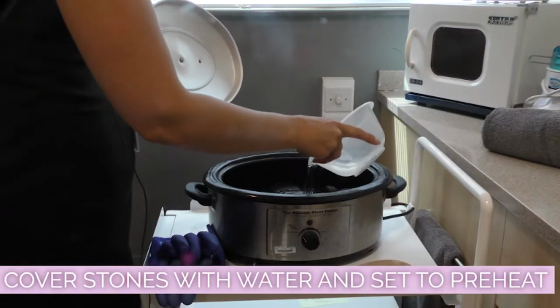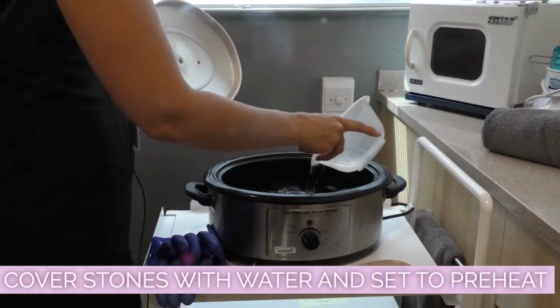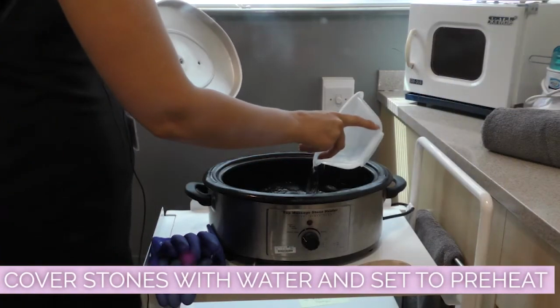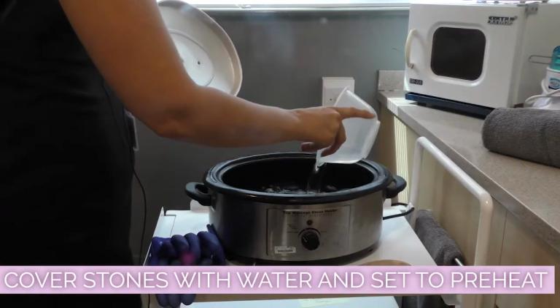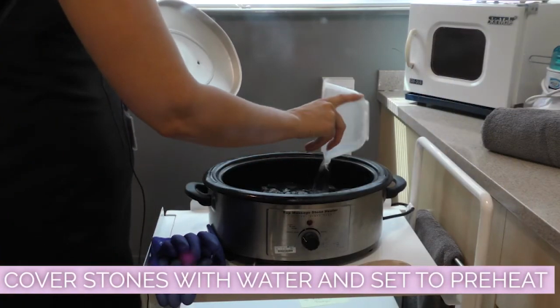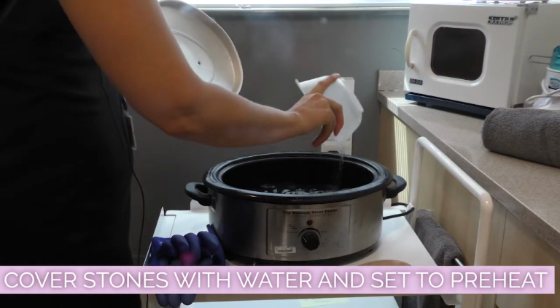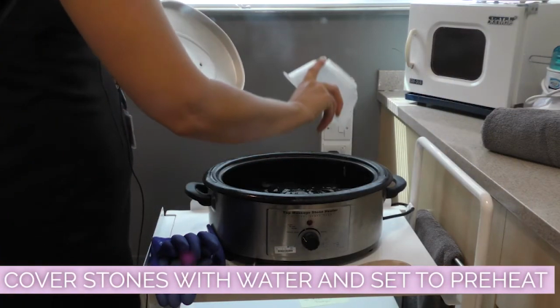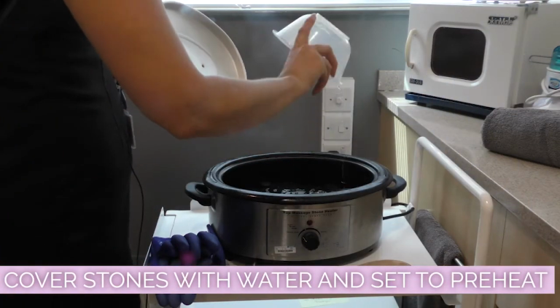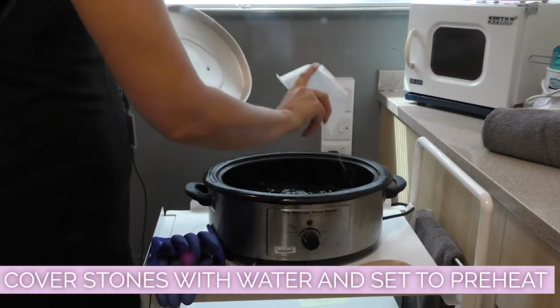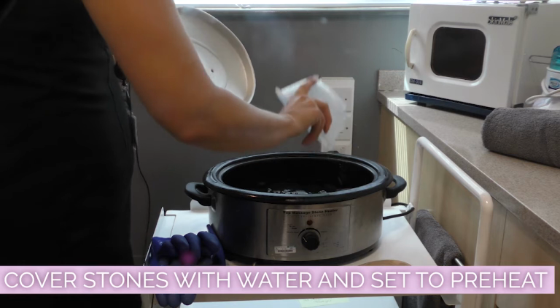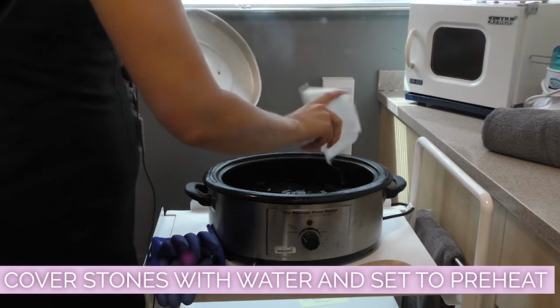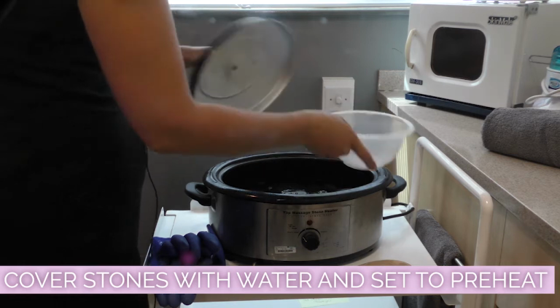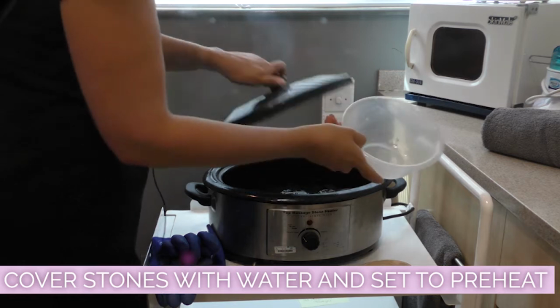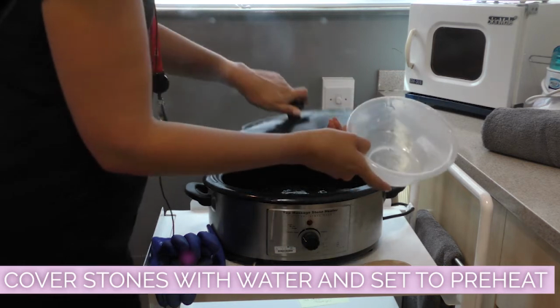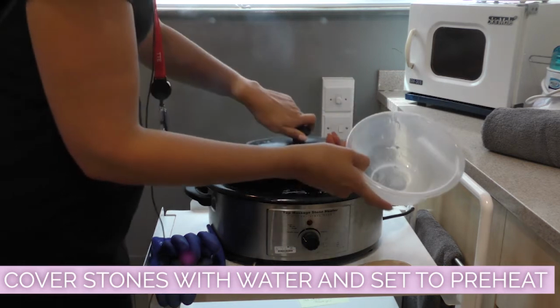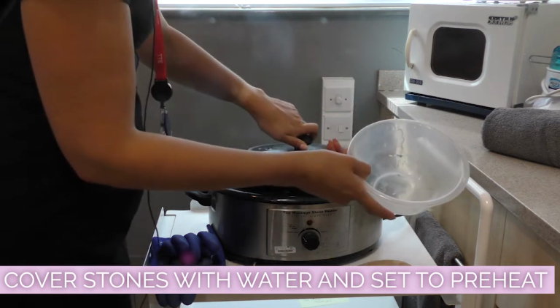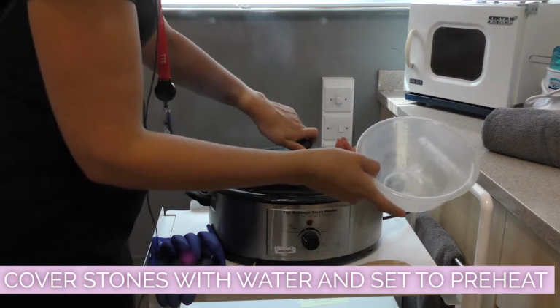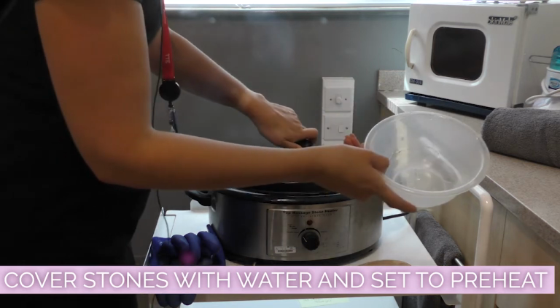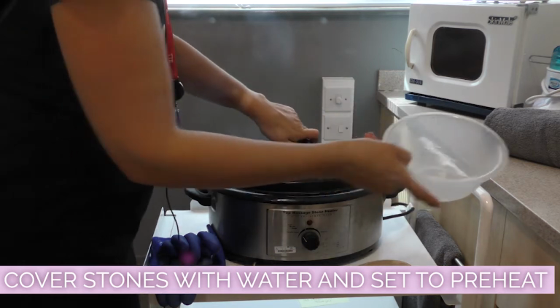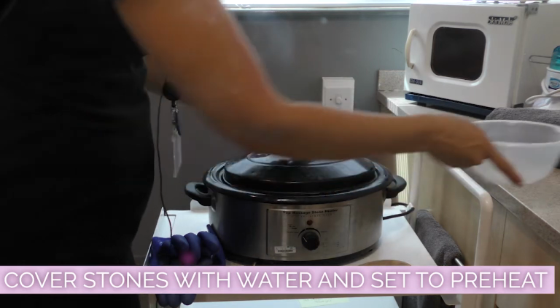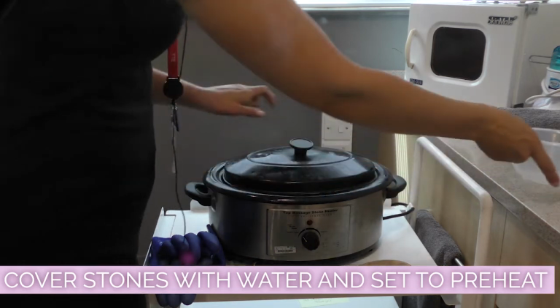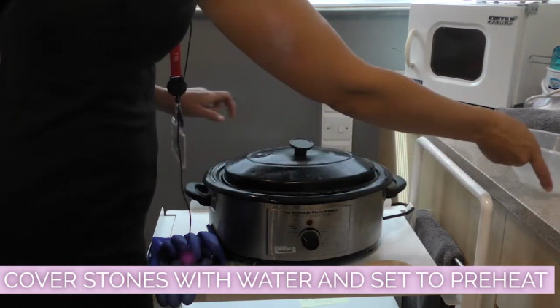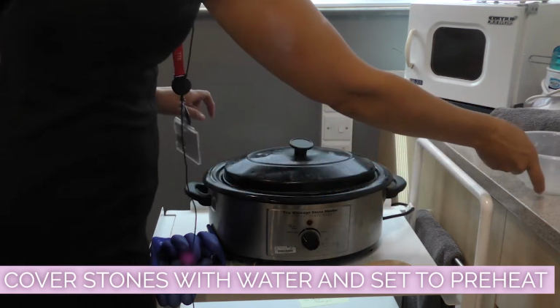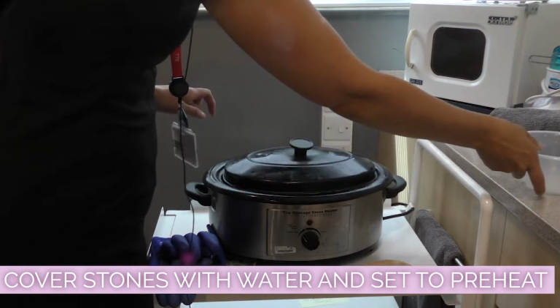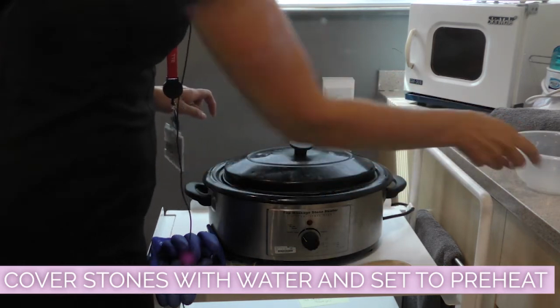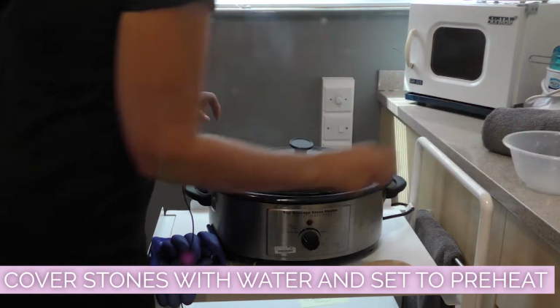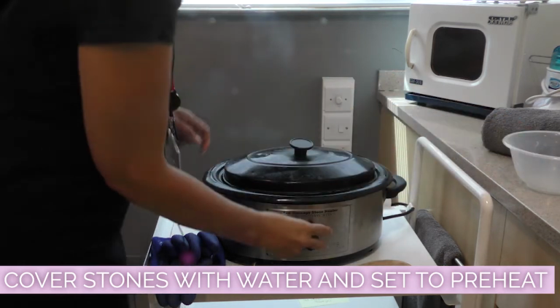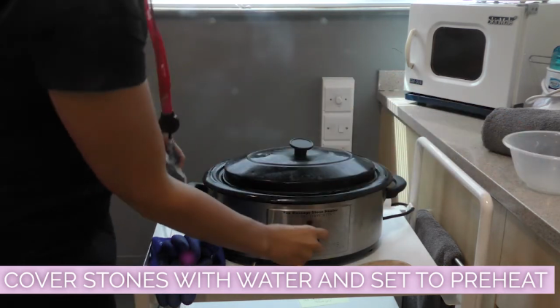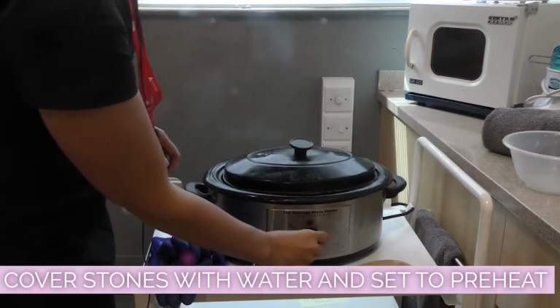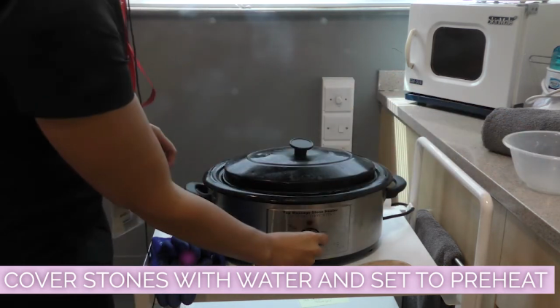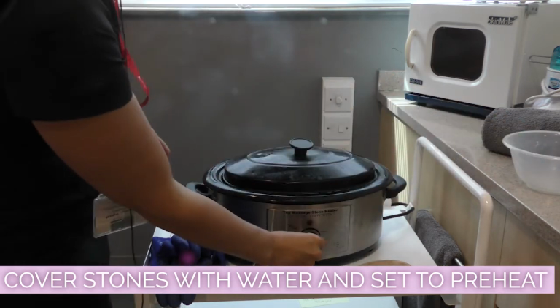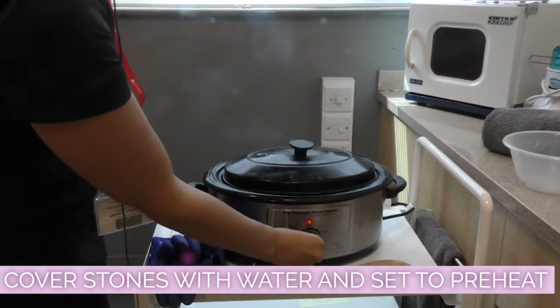When setting the machine up, you must check the stones are covered with water and the machine is on pre-heat.